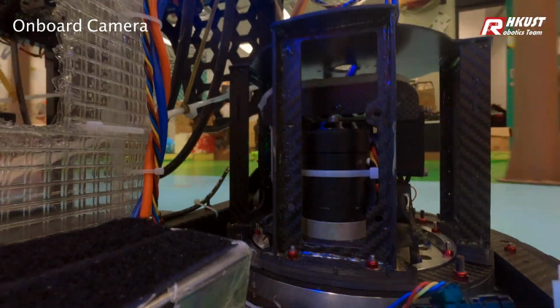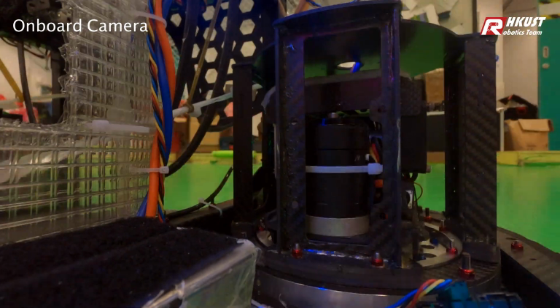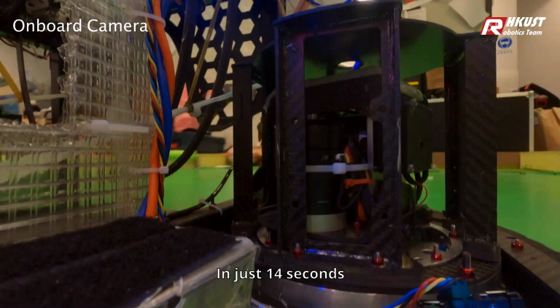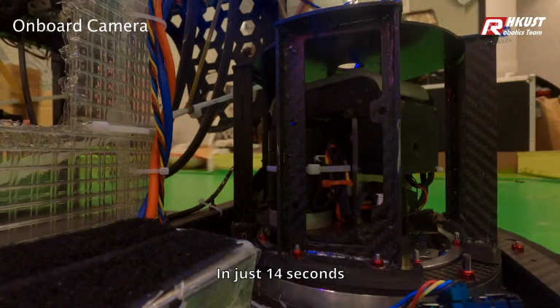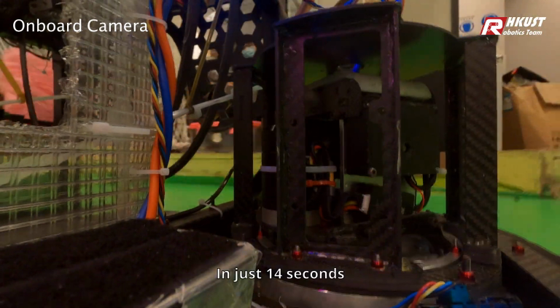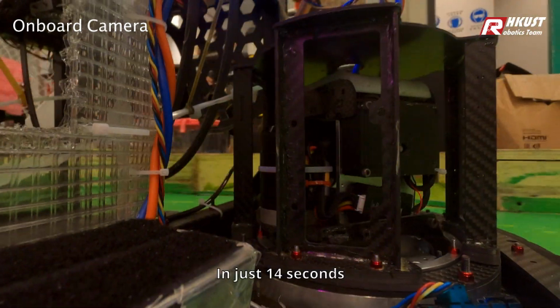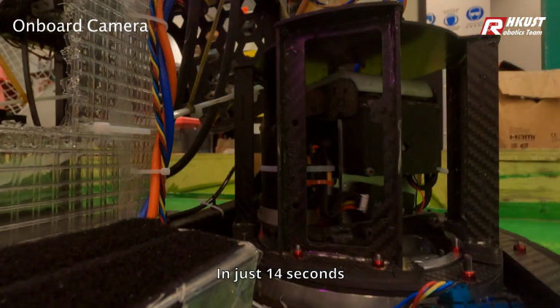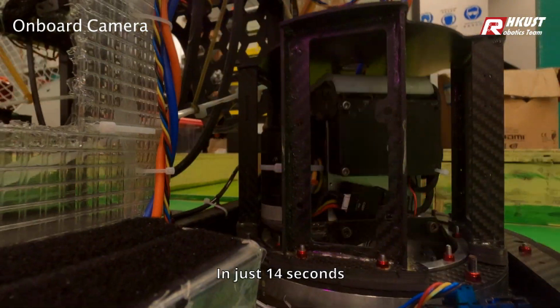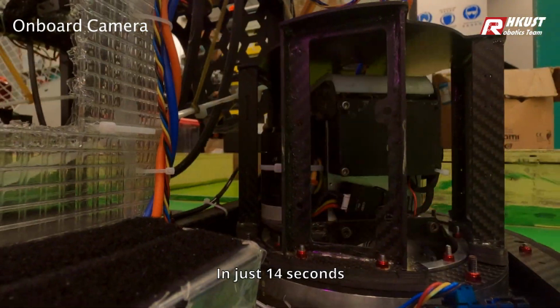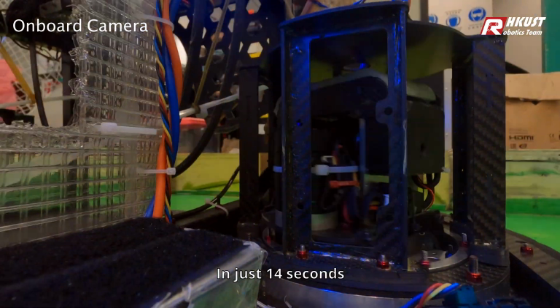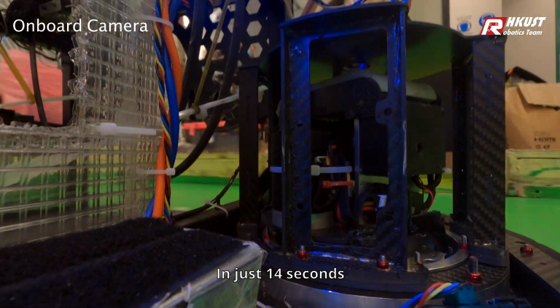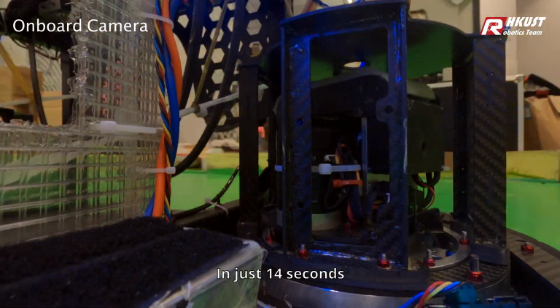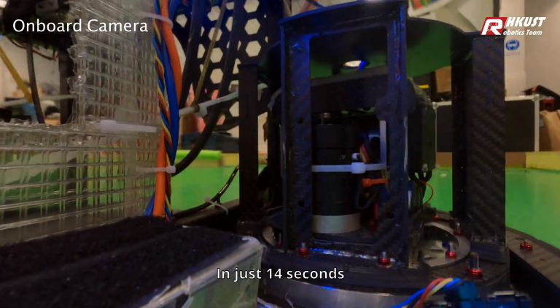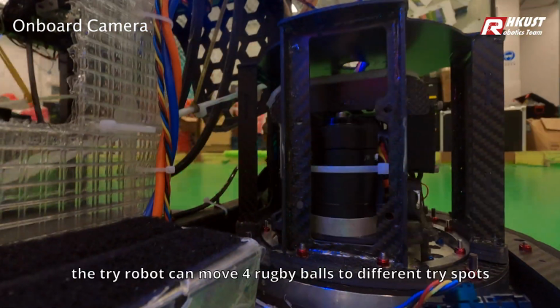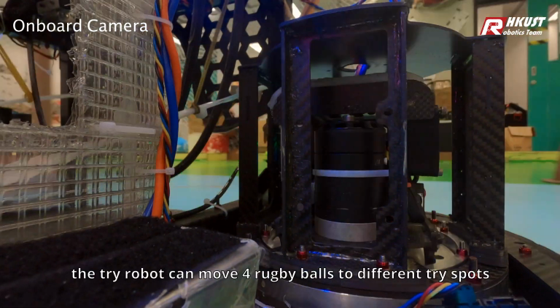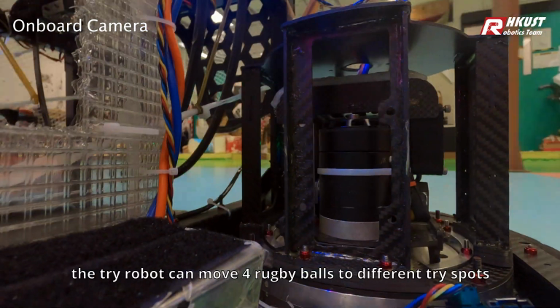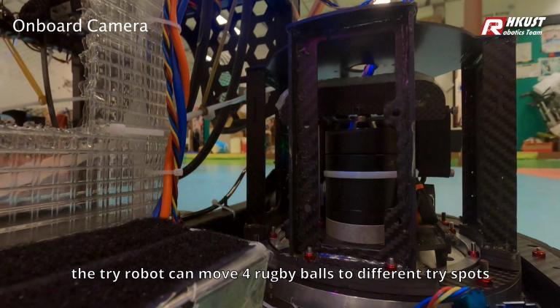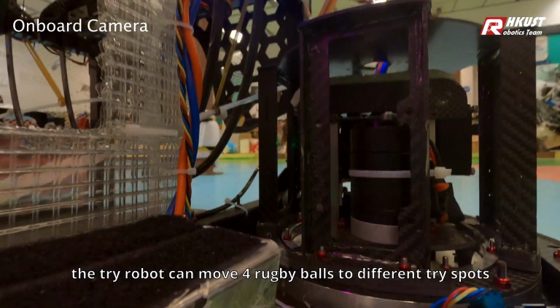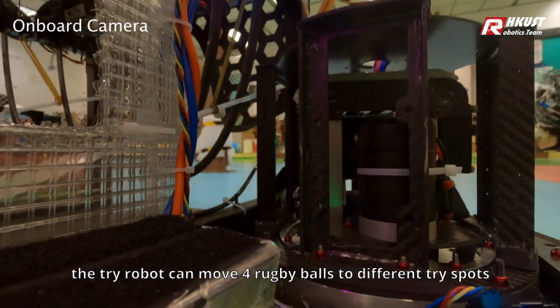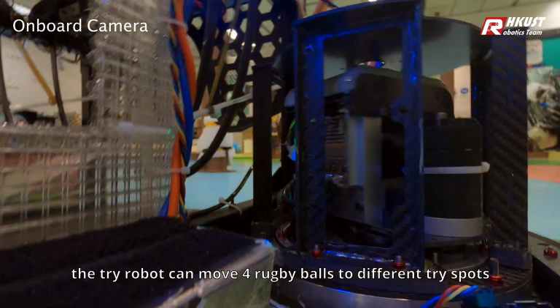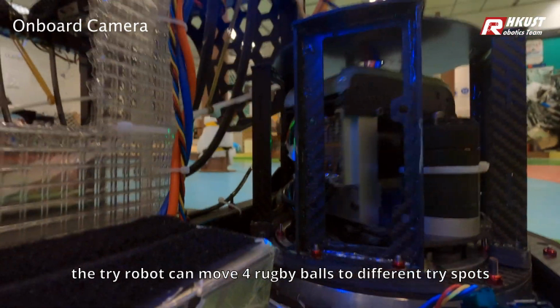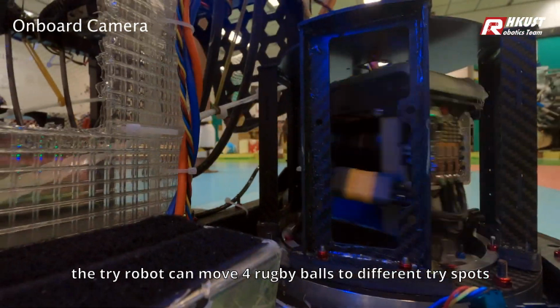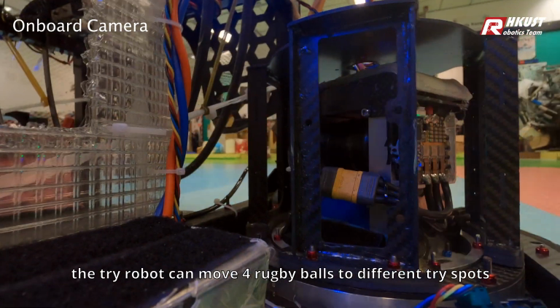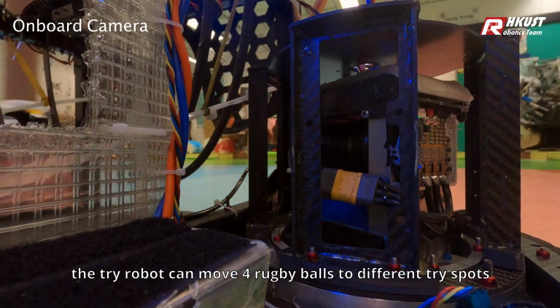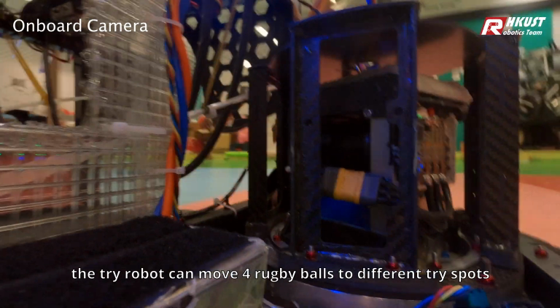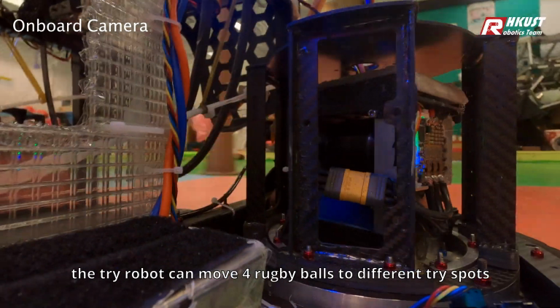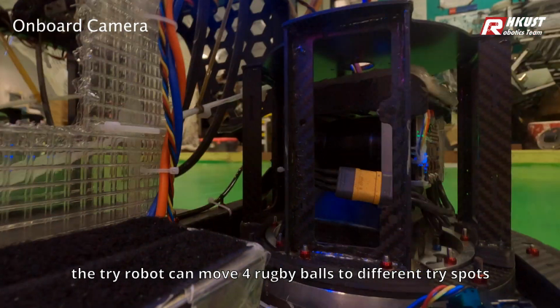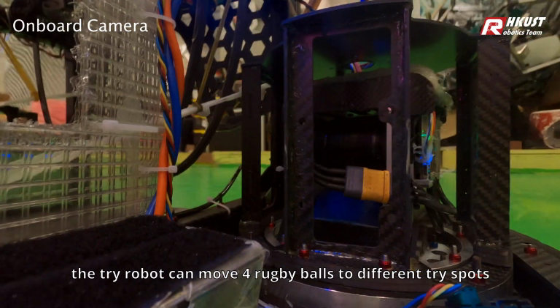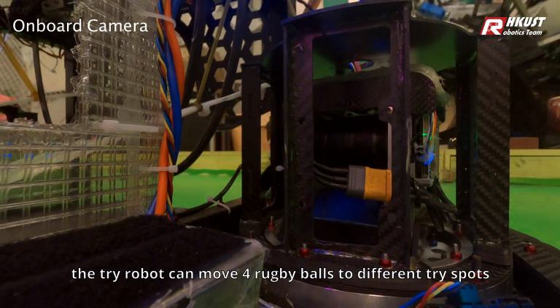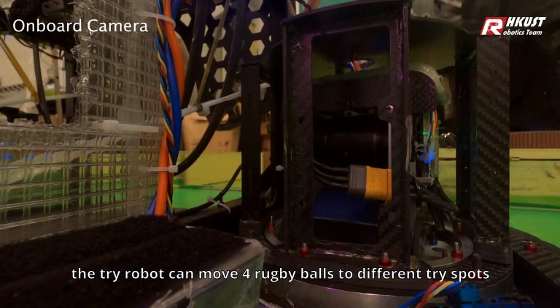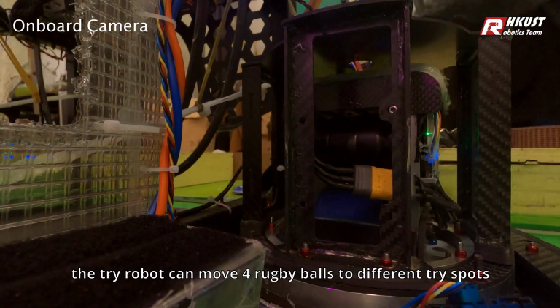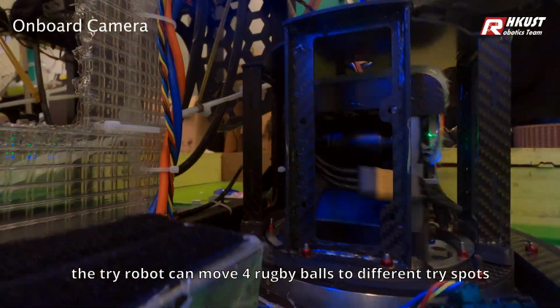In just 14 seconds, the TRI-ROBOT can move 4 rugby balls to different TRI spots.